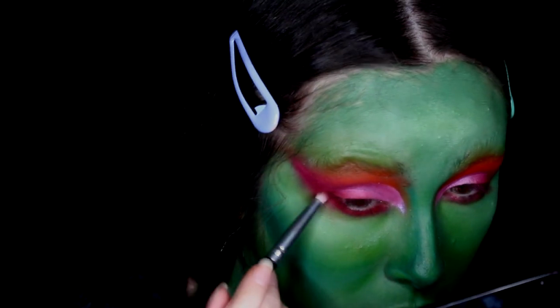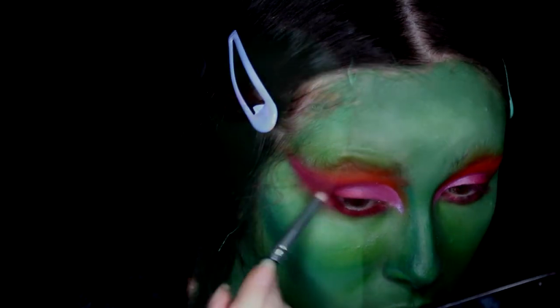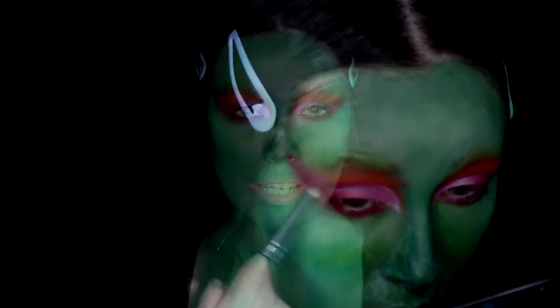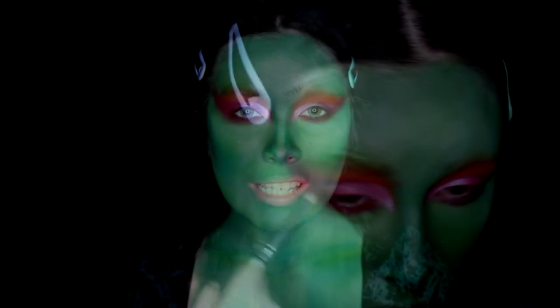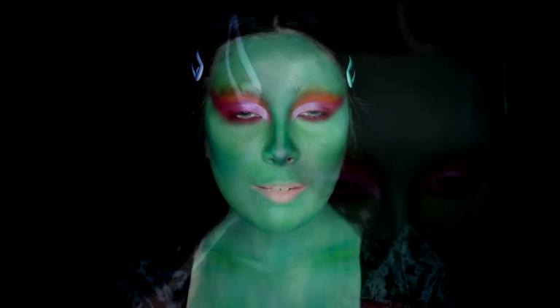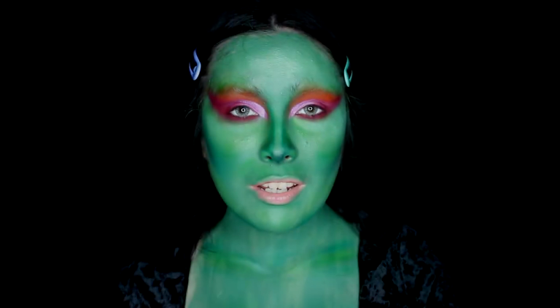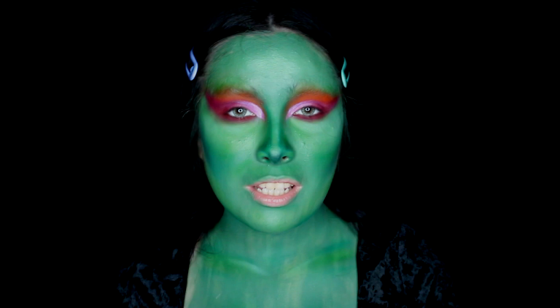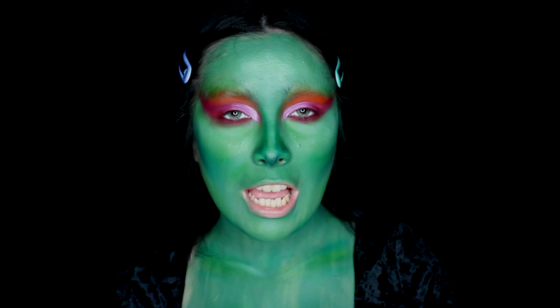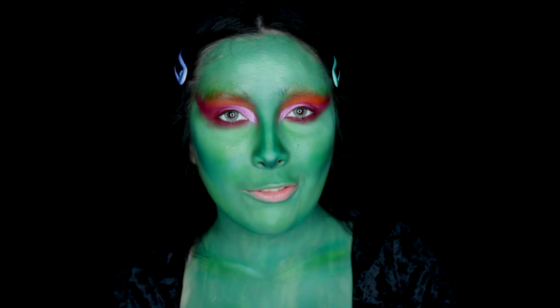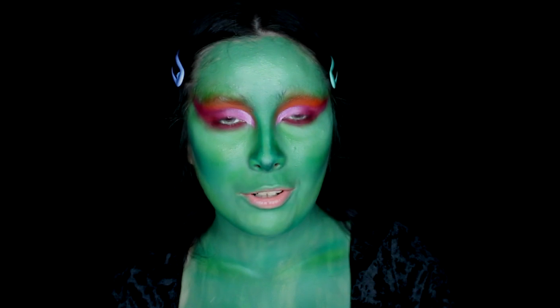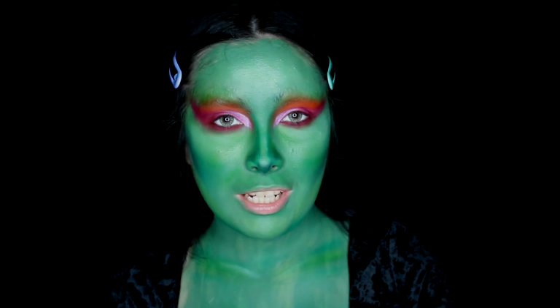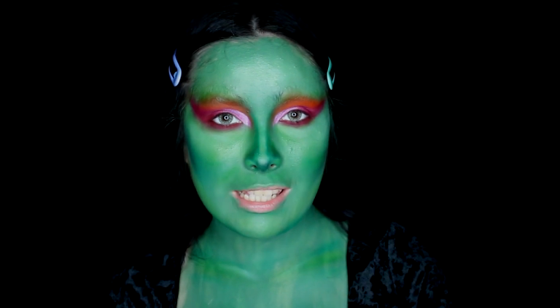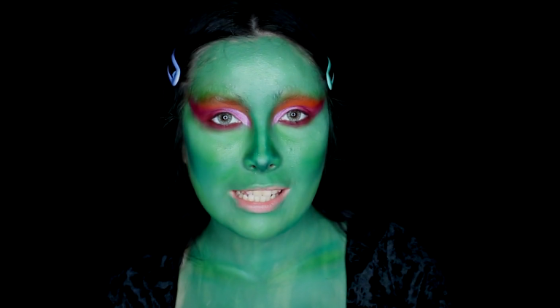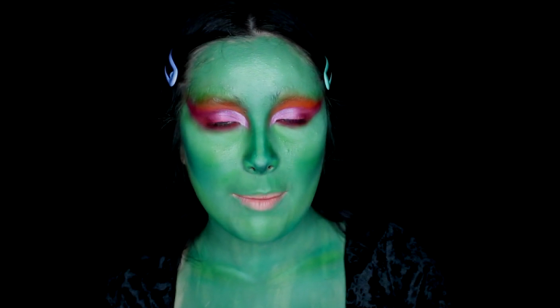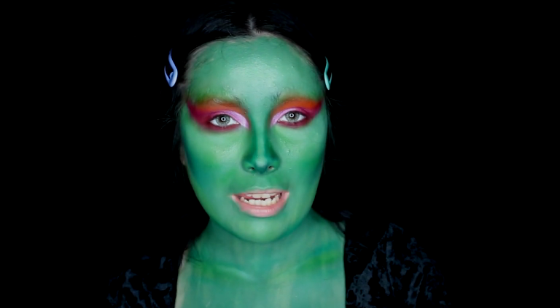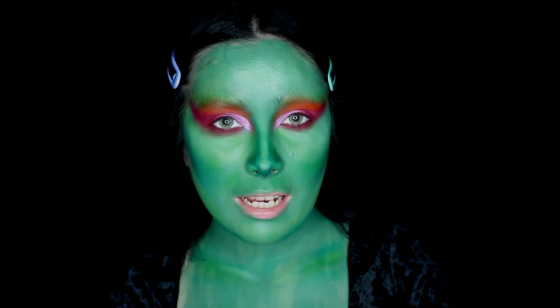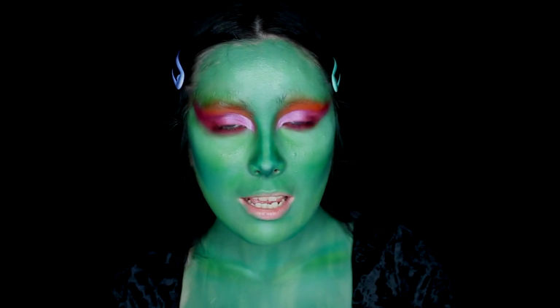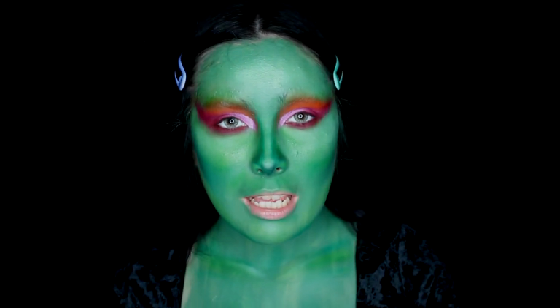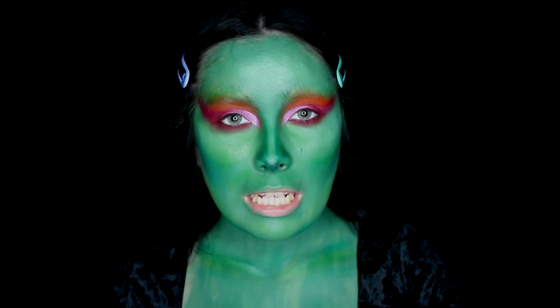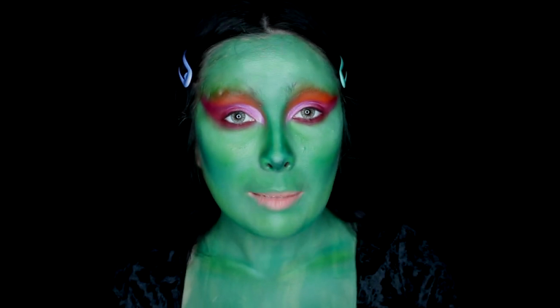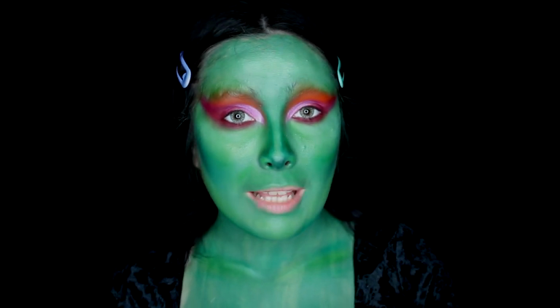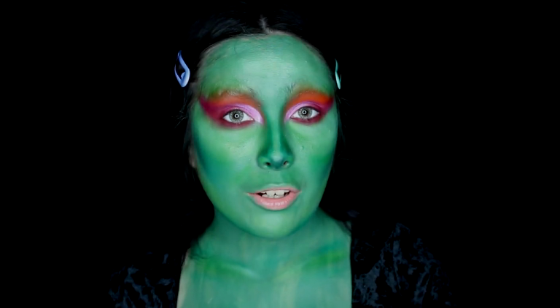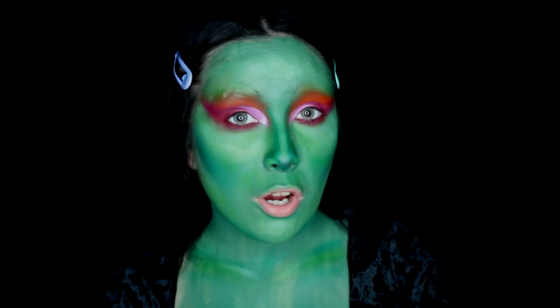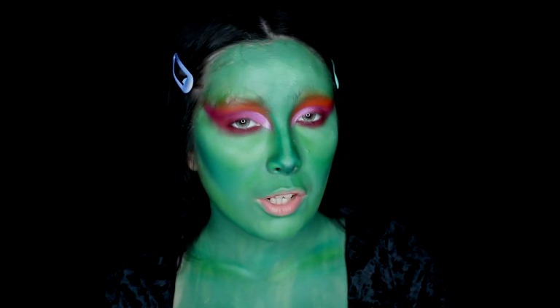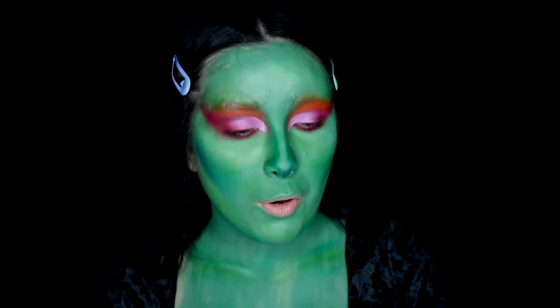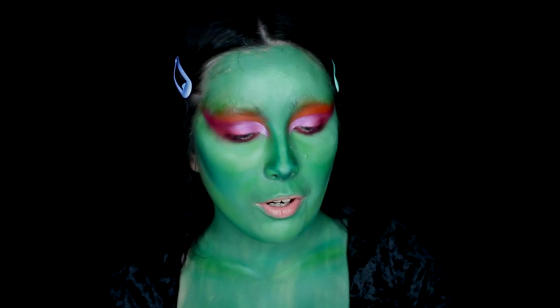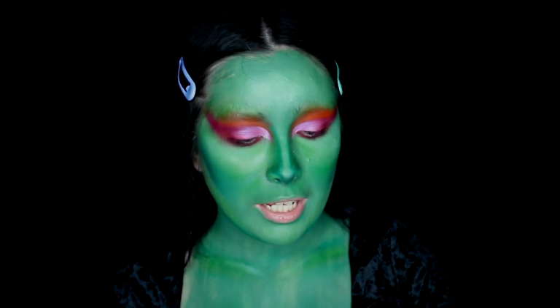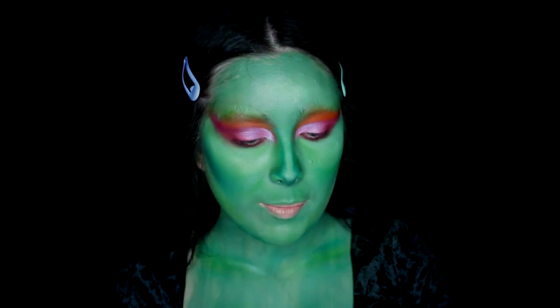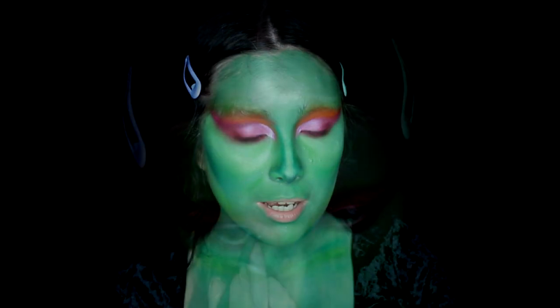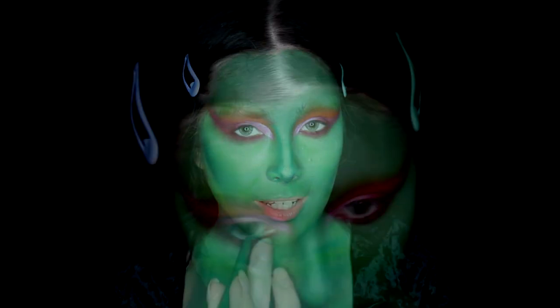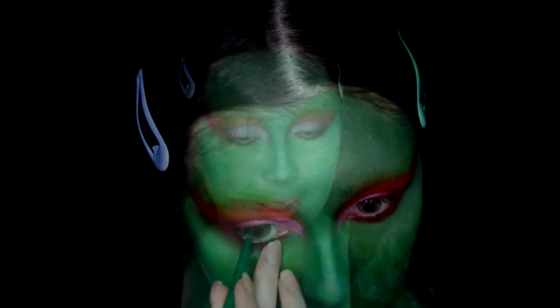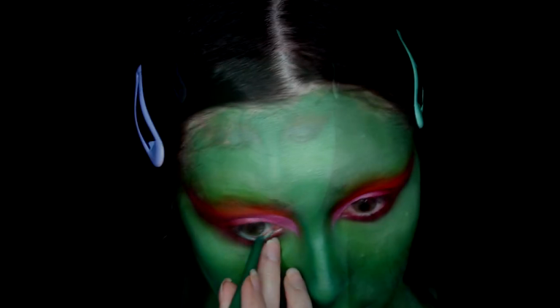Next I'm using Kat Von D's Lemmy lip liner on the waterlines of my eyes.